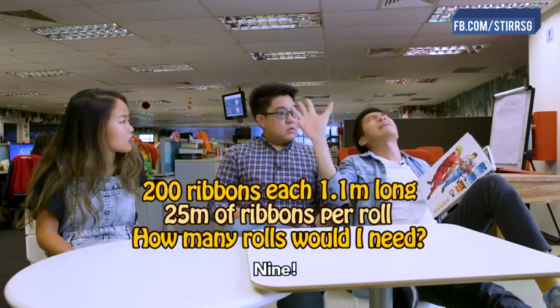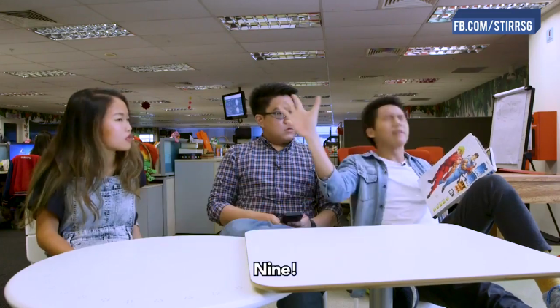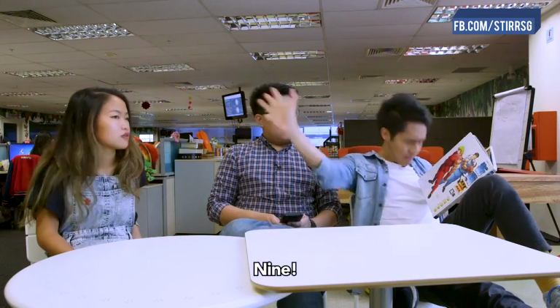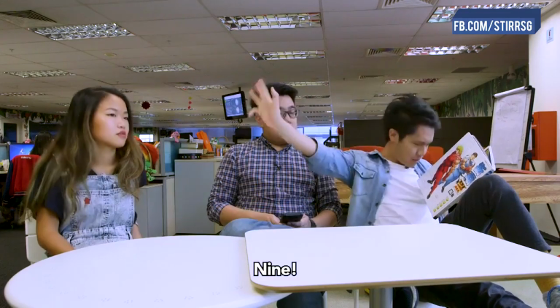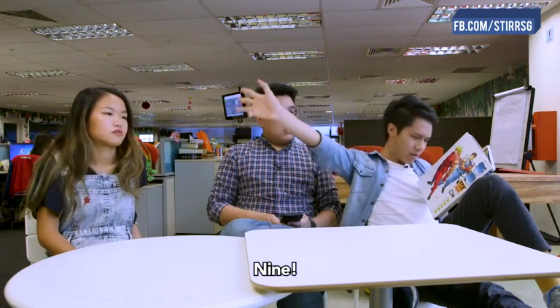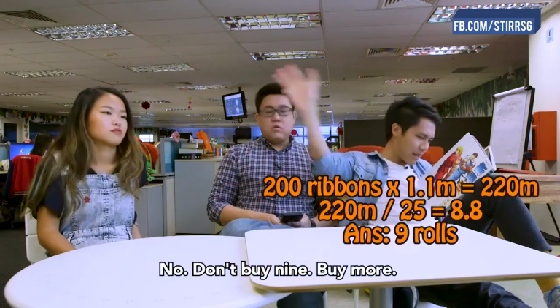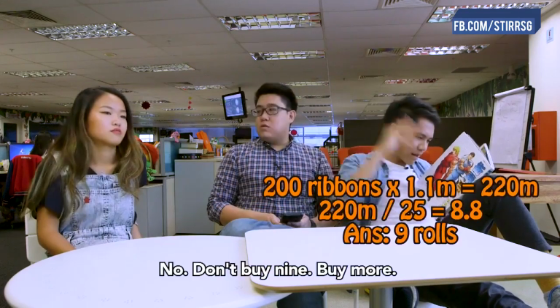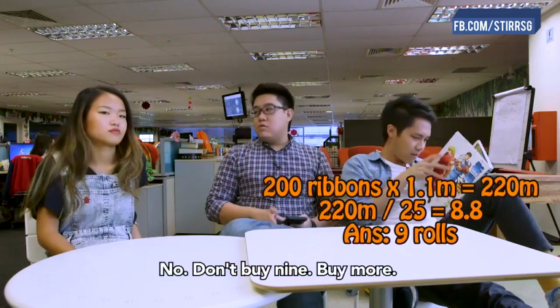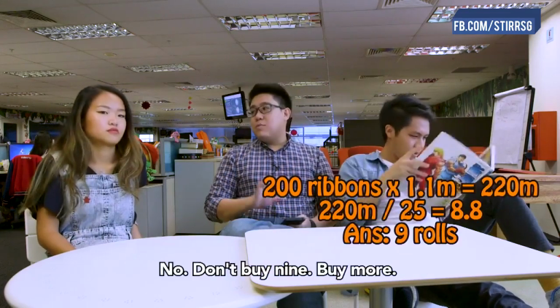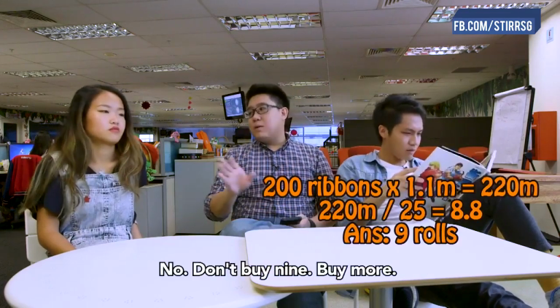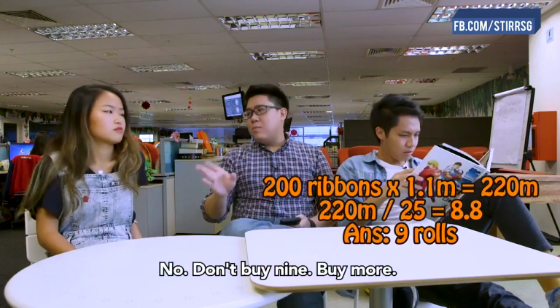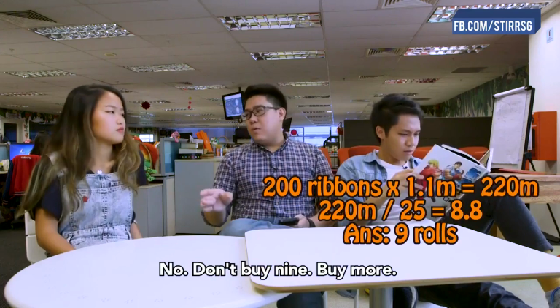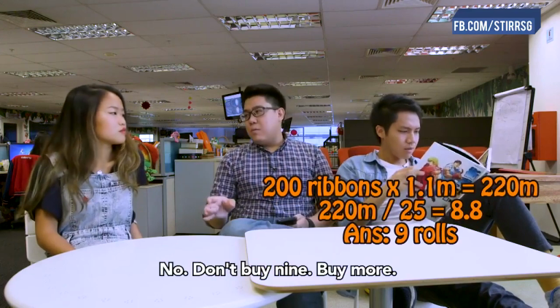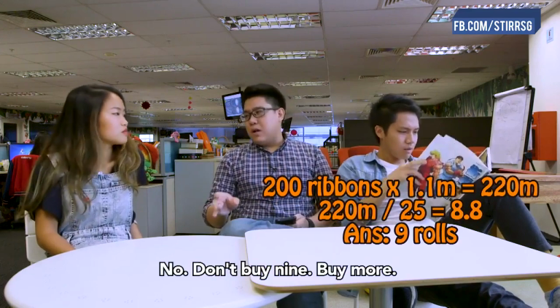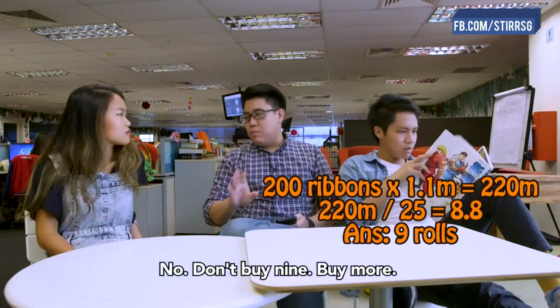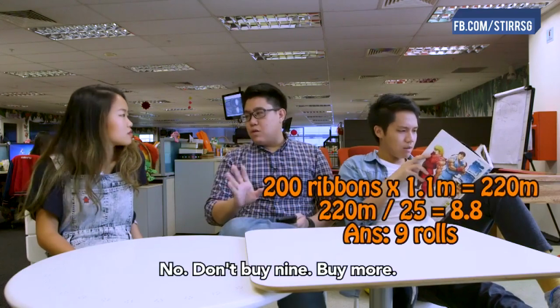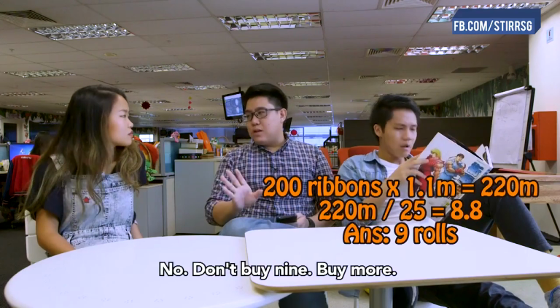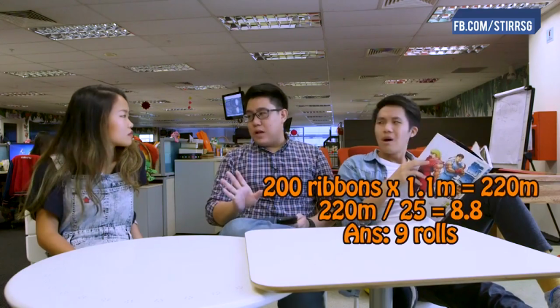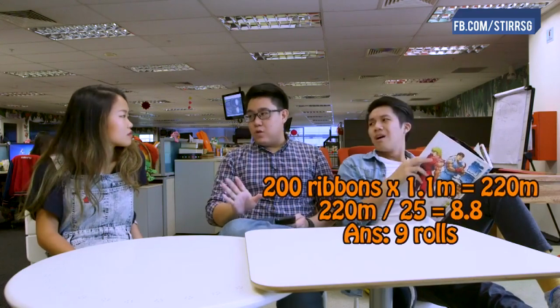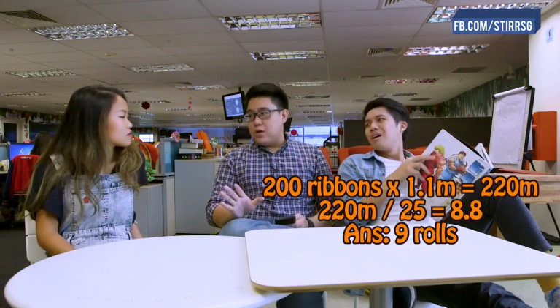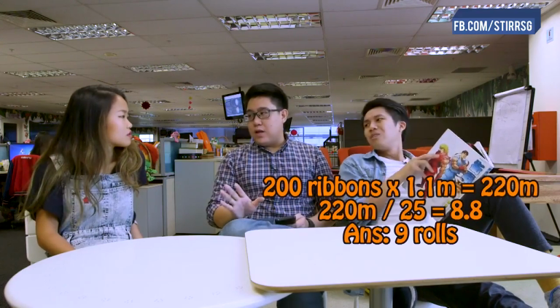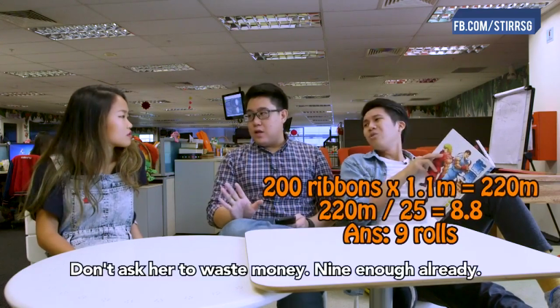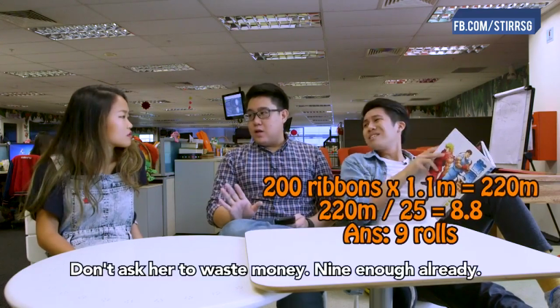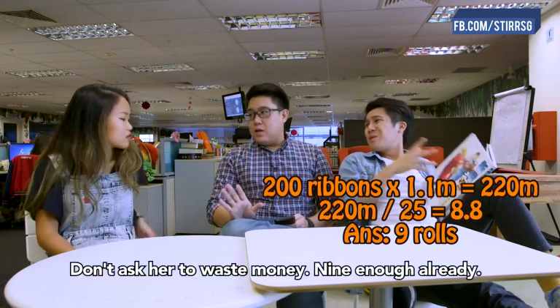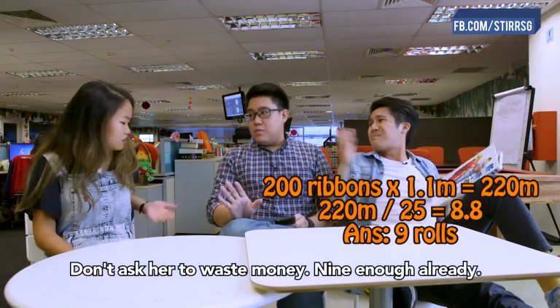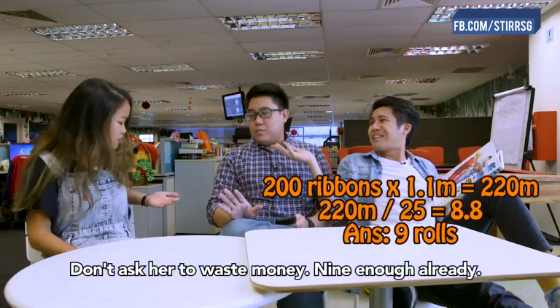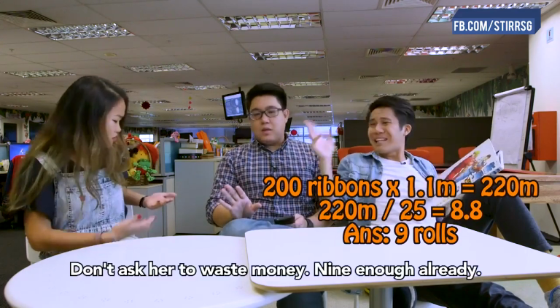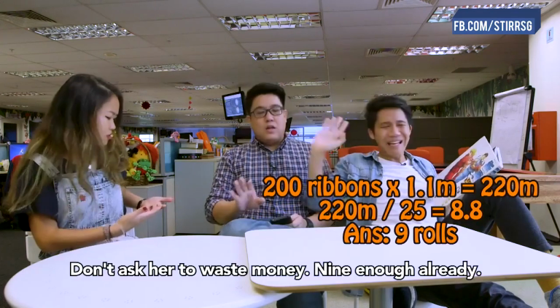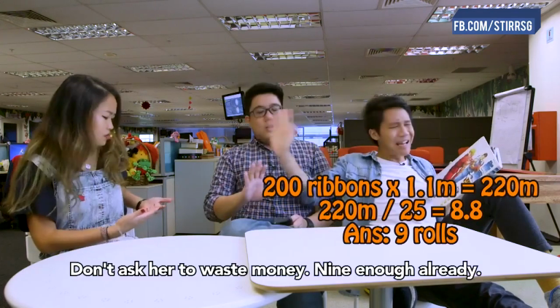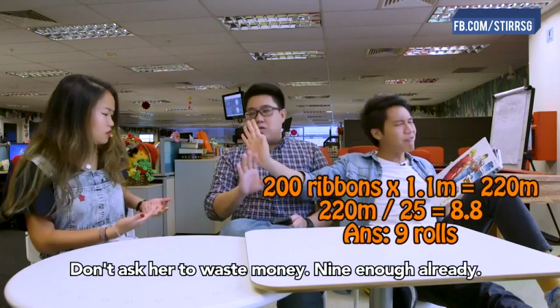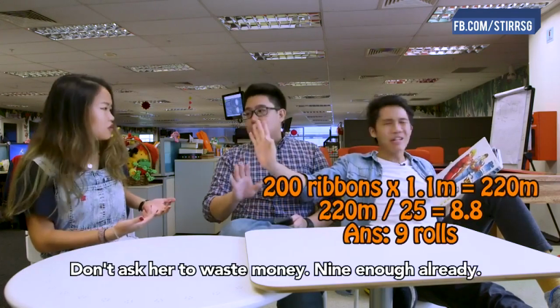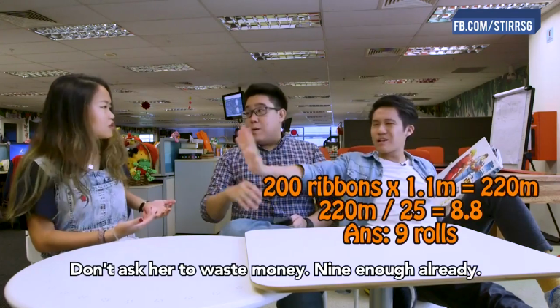Nine. Just get nine. No, no, don't buy nine. Buy more, I think more than nine. No, that's a waste of money. Nine is enough, really.